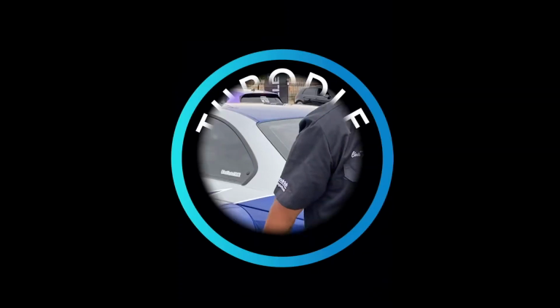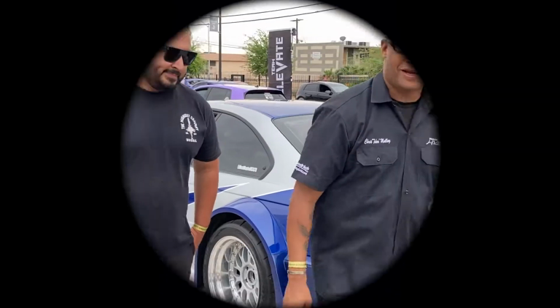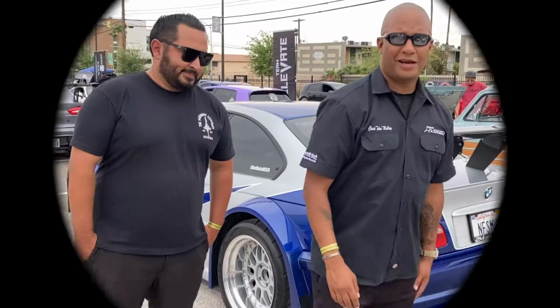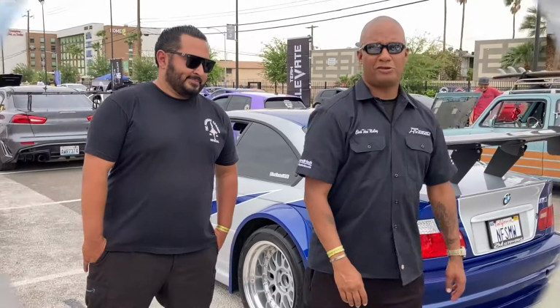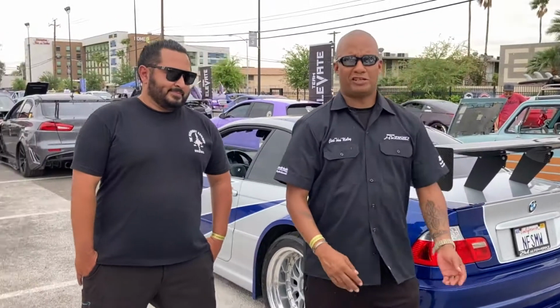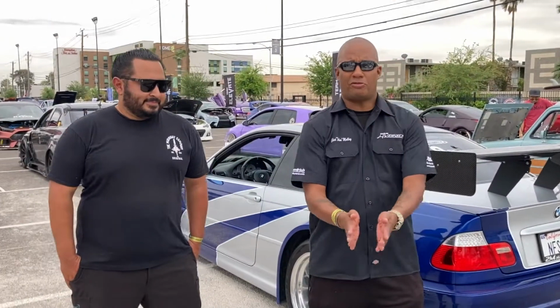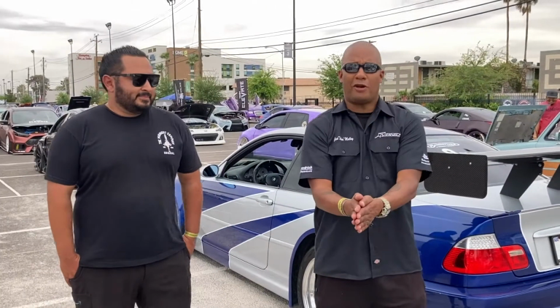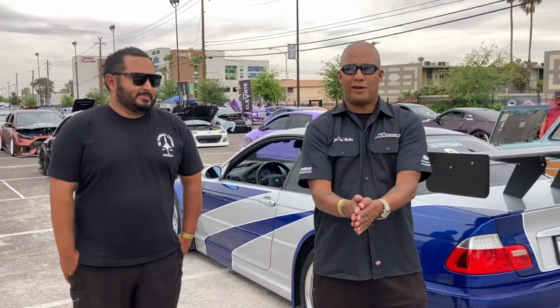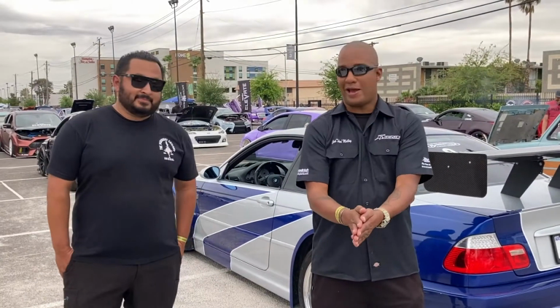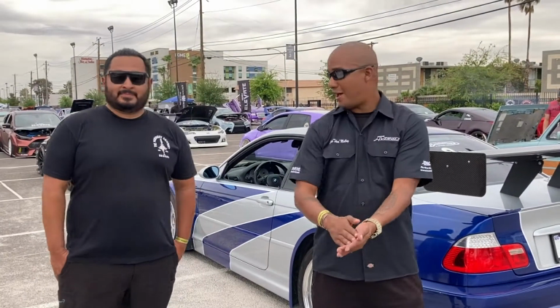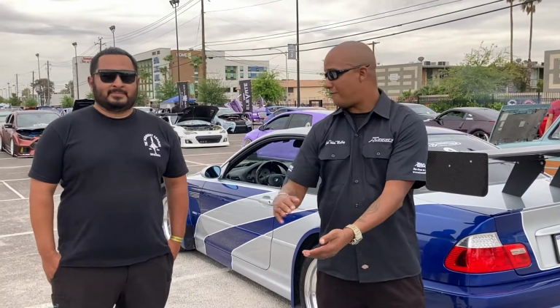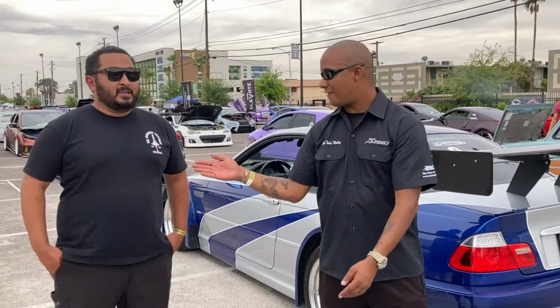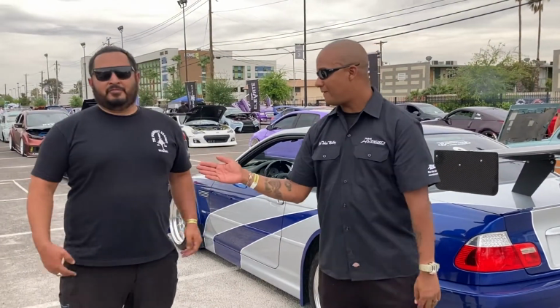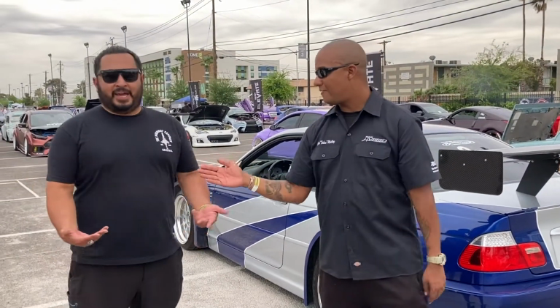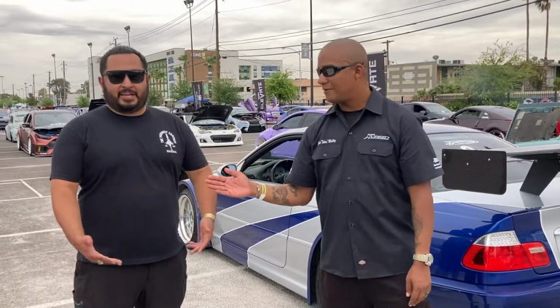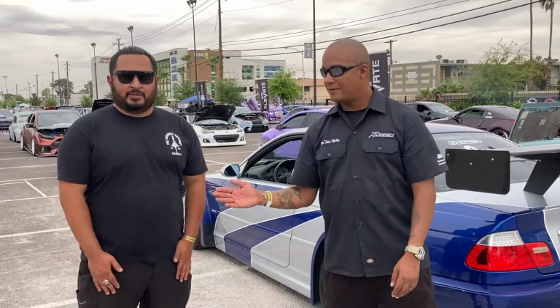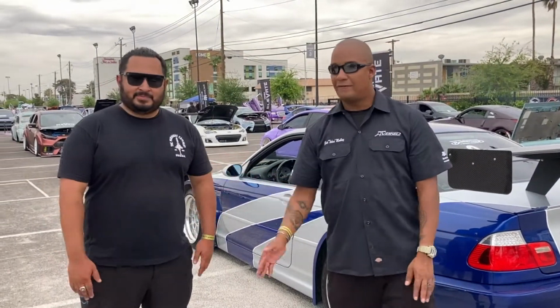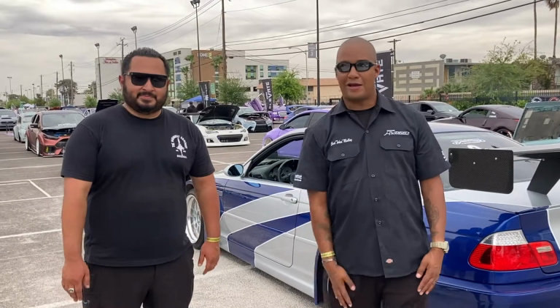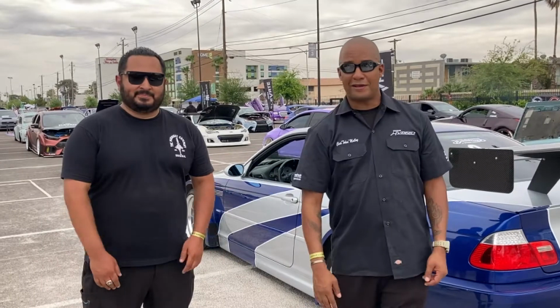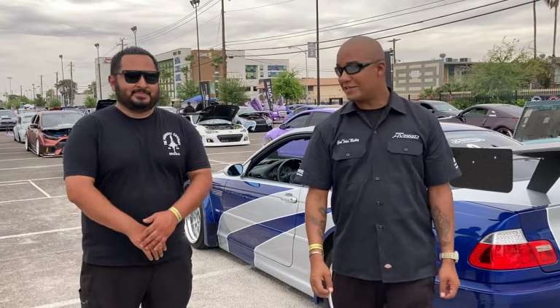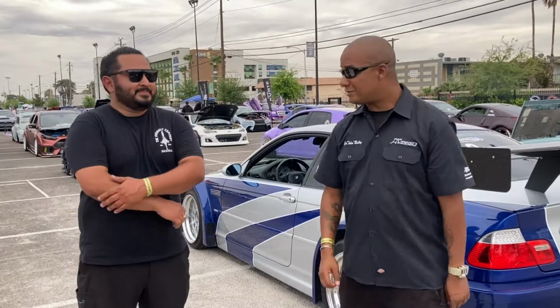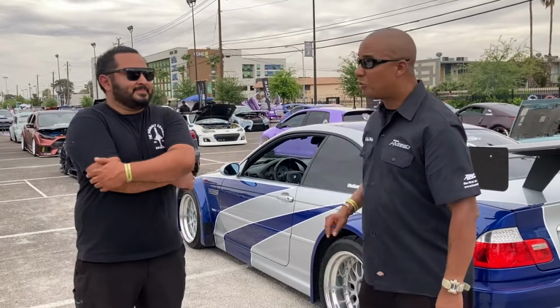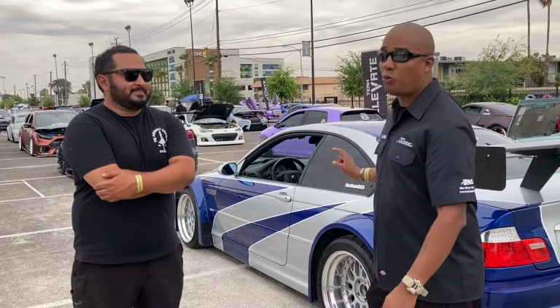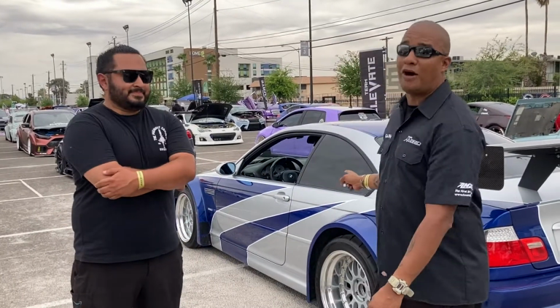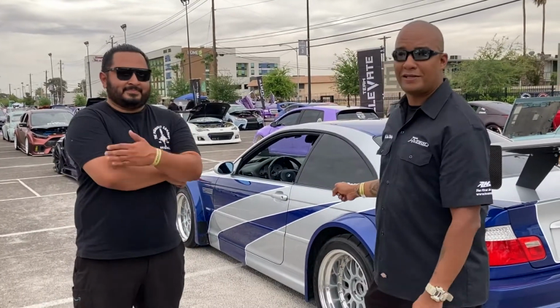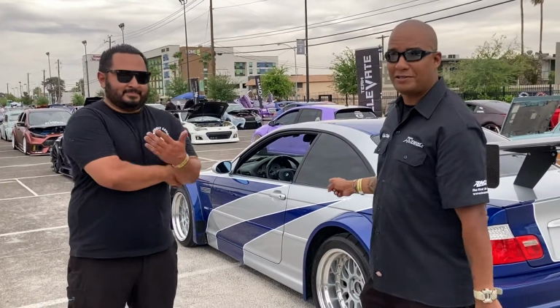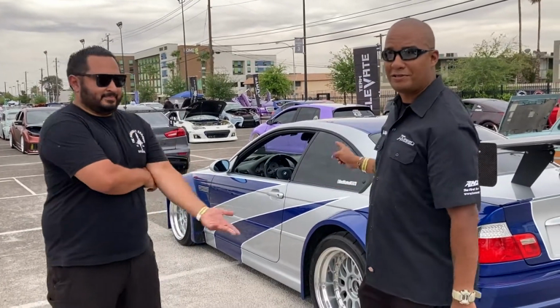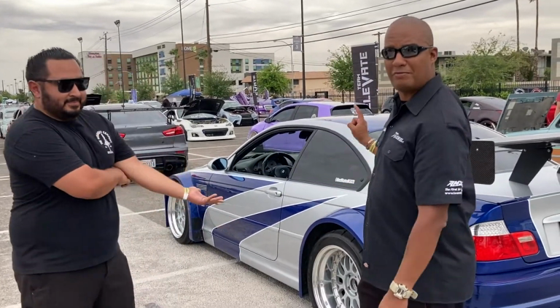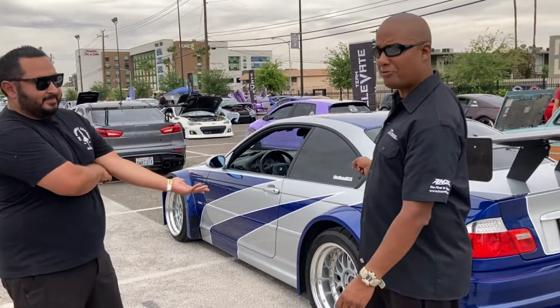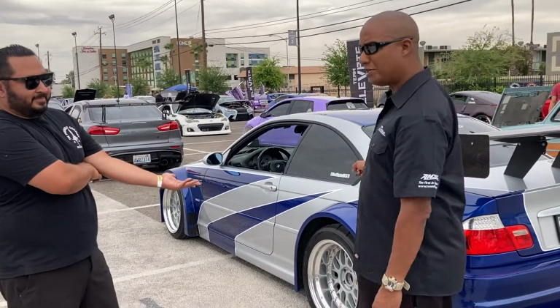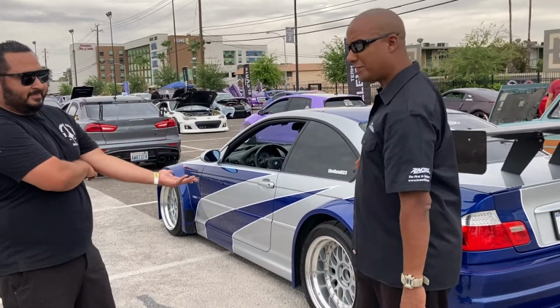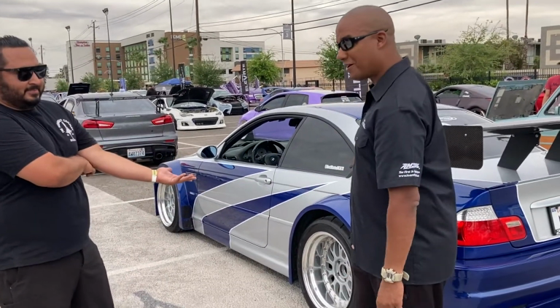Hi guys, Chris from Throttle here. We have Van Aguilar, and this is his most wanted M3 GTR.